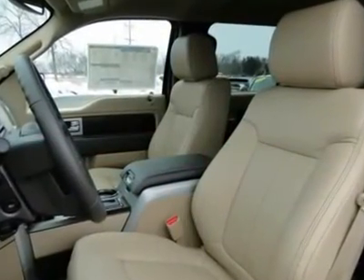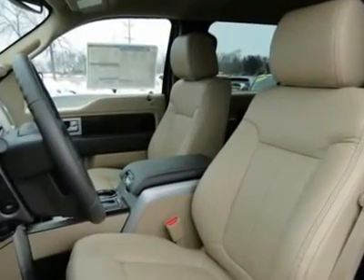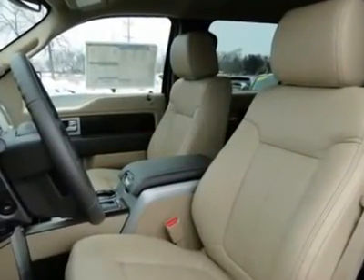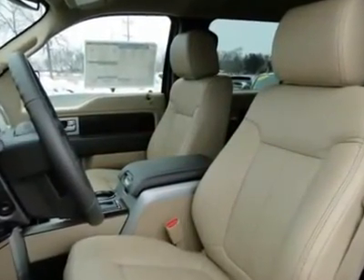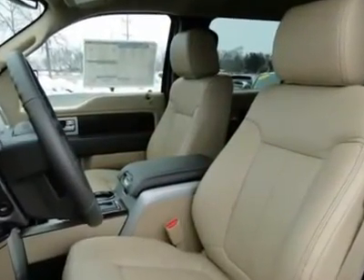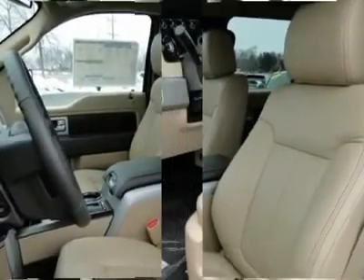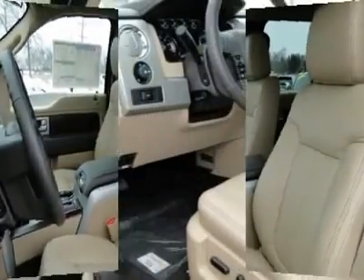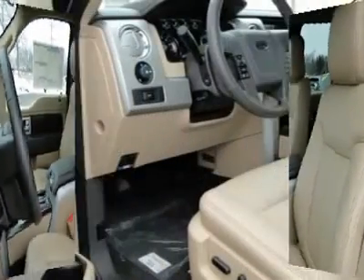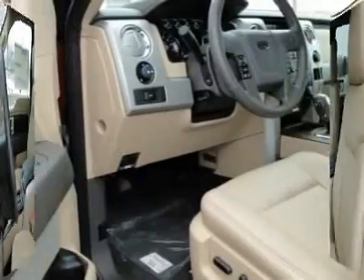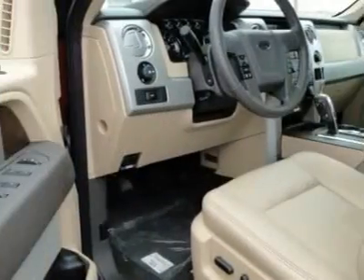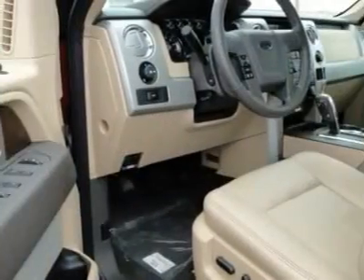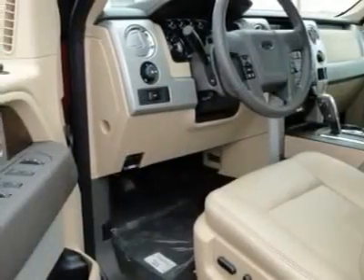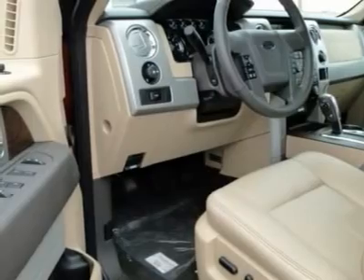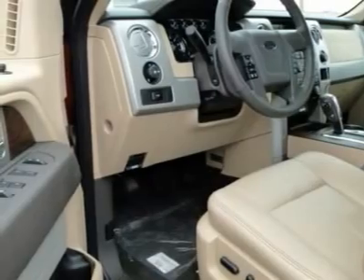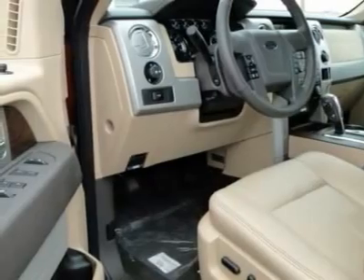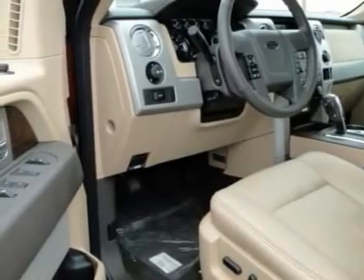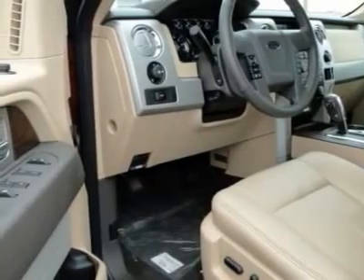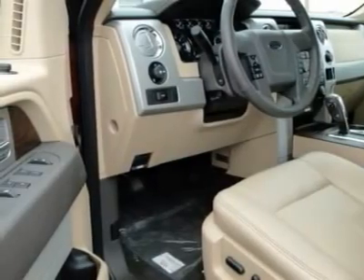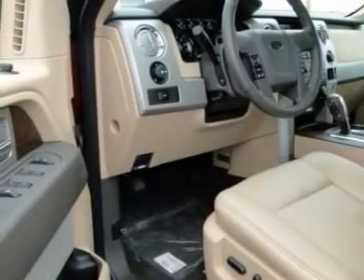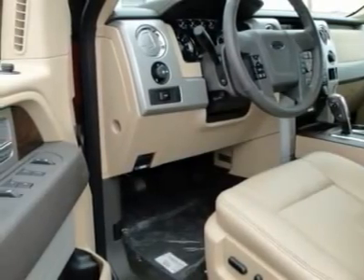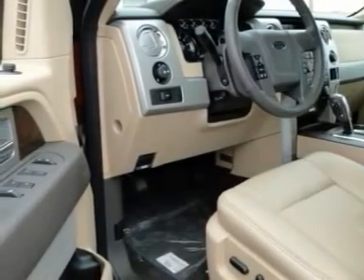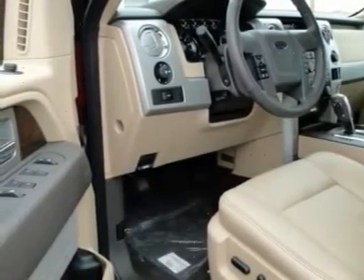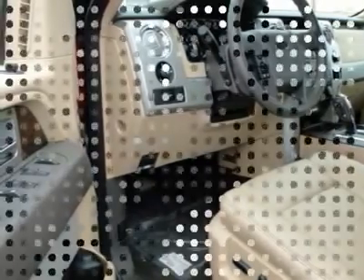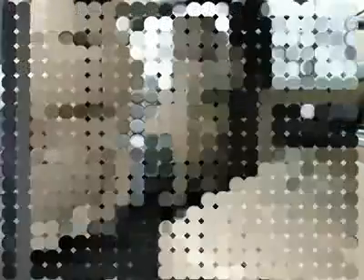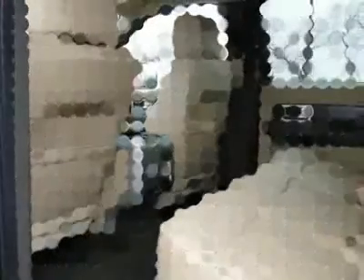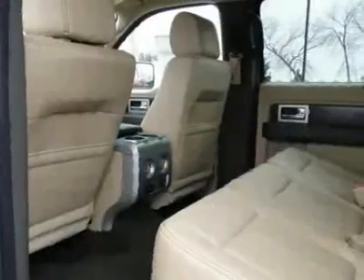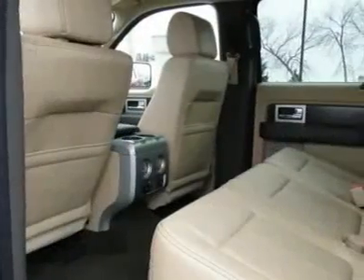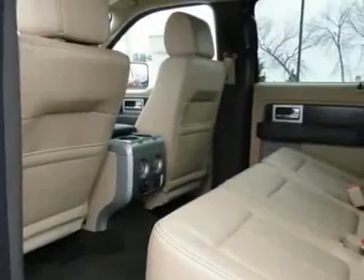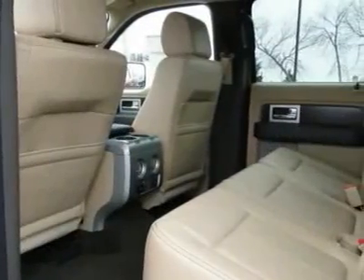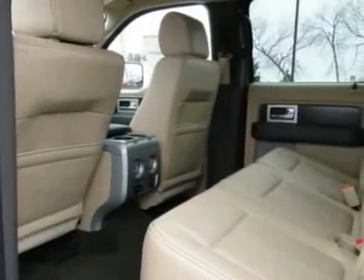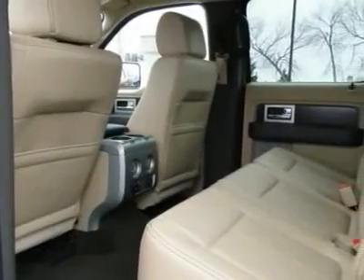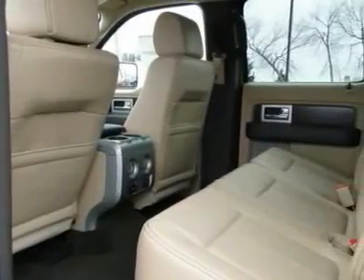AM-FM stereo radio, power windows, security system, power door locks, and front reading lamps.